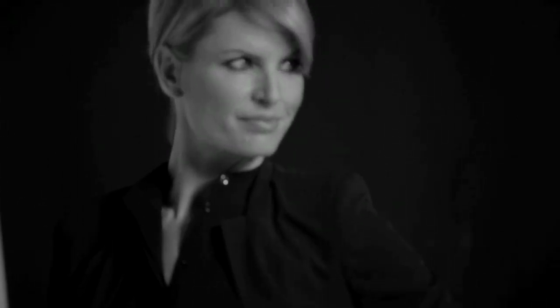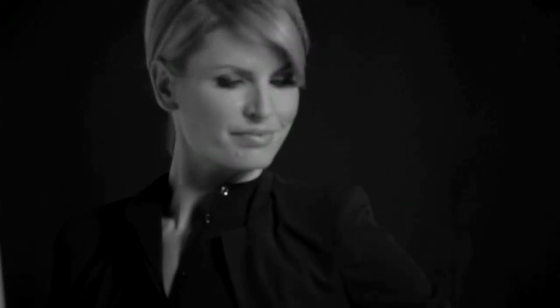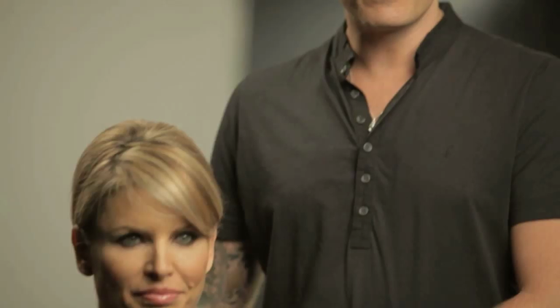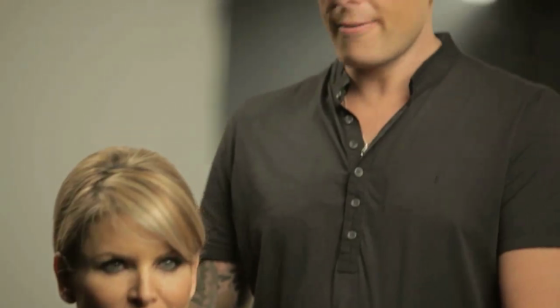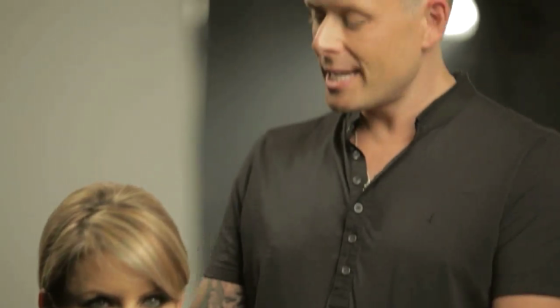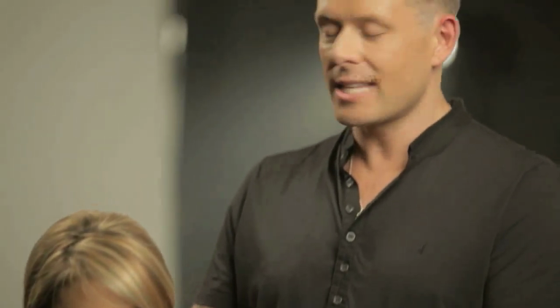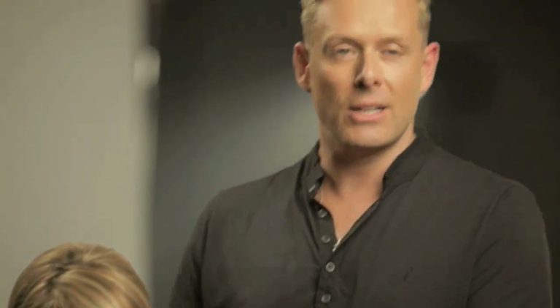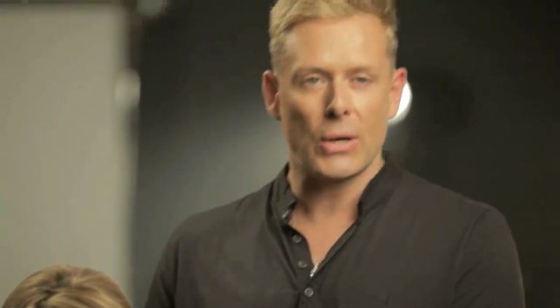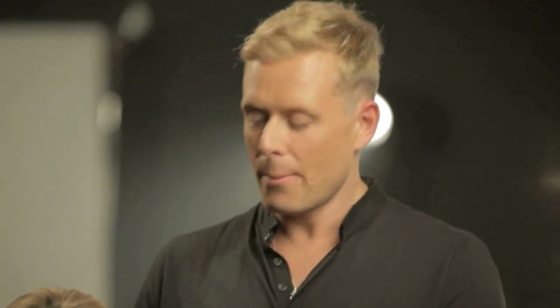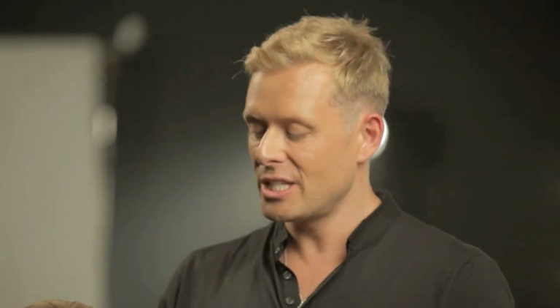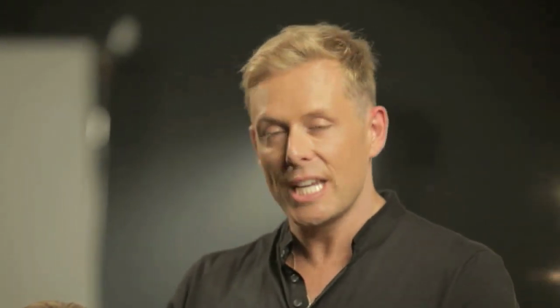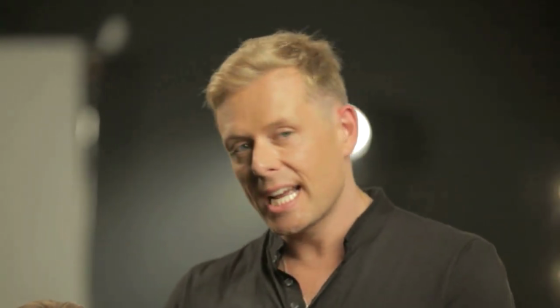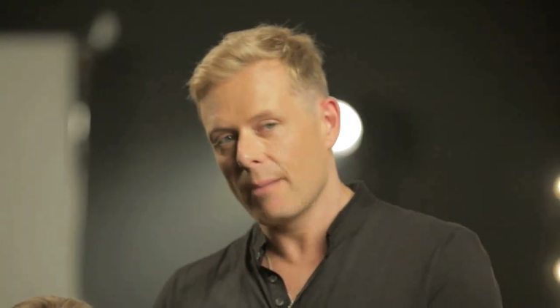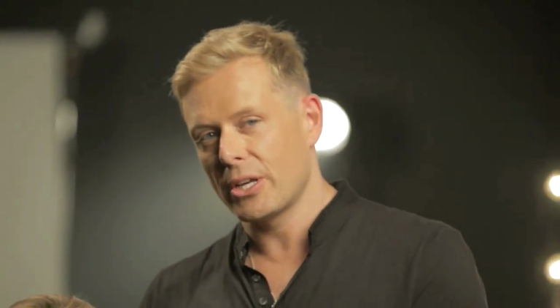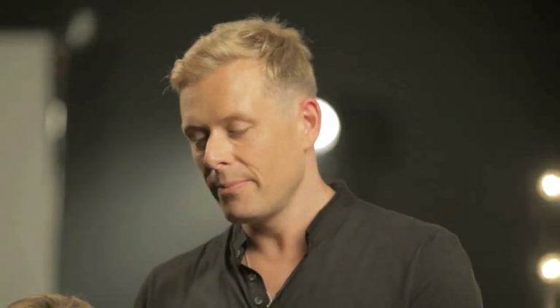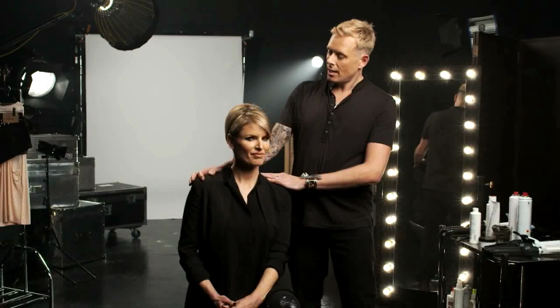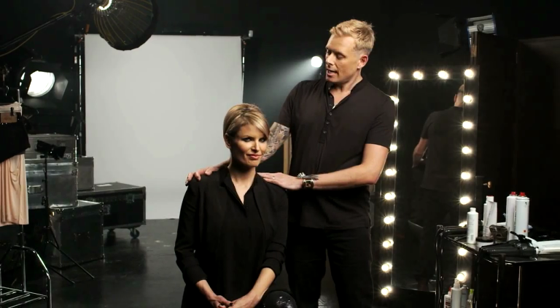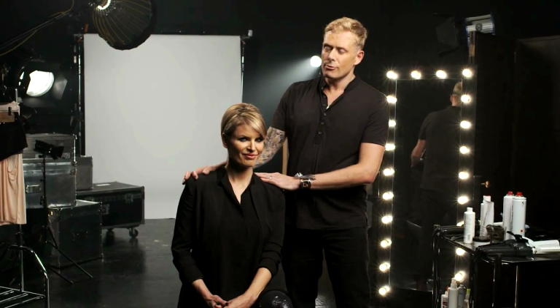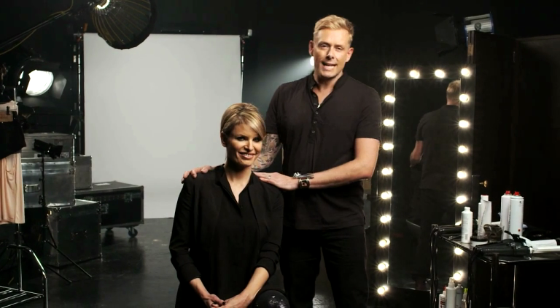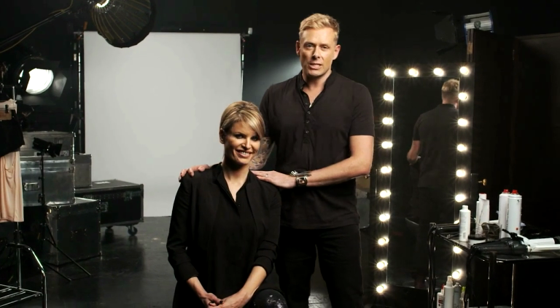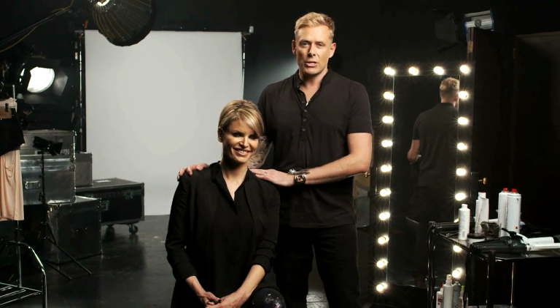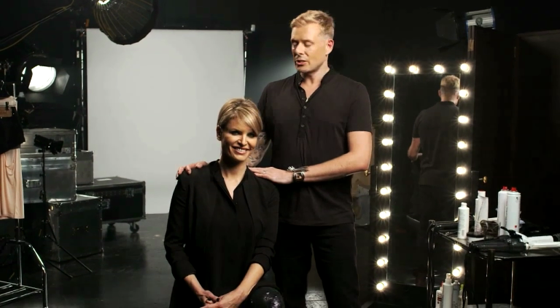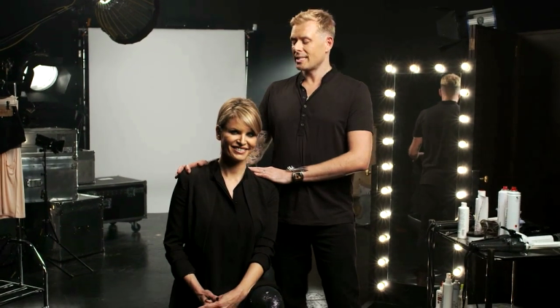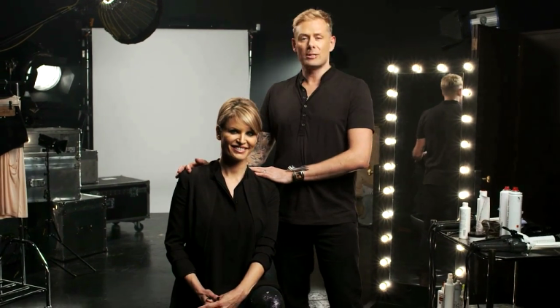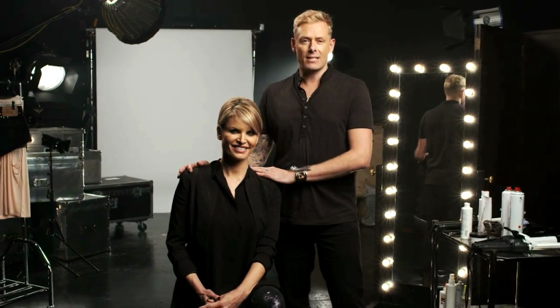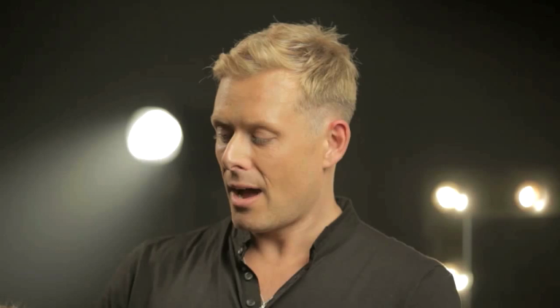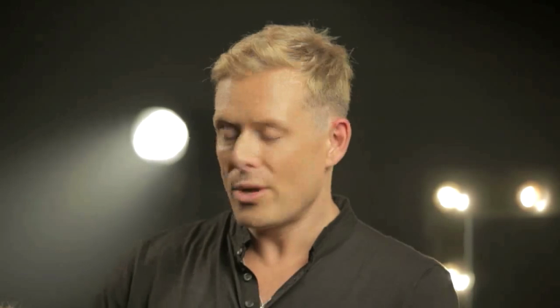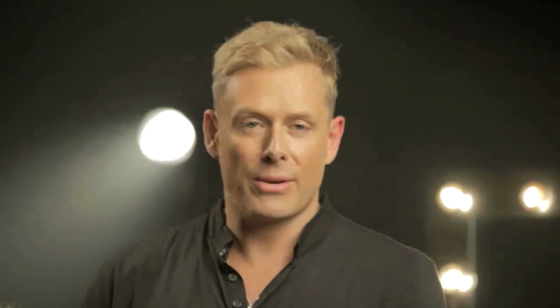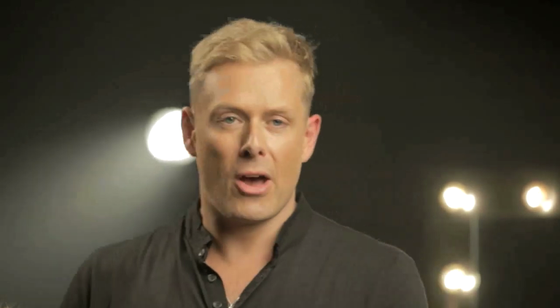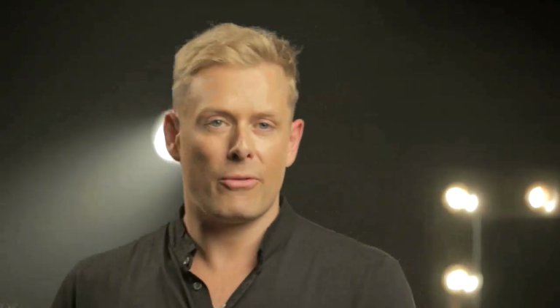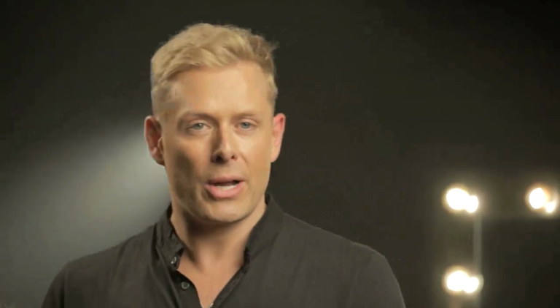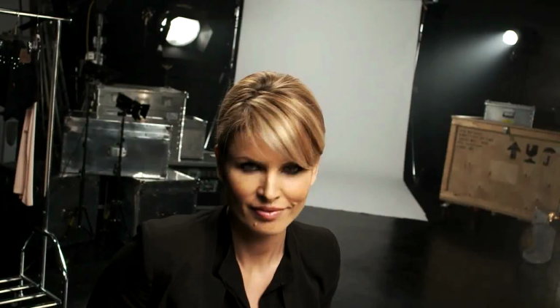This is my finished second look — my cheating updo. It's really easy to do. You could do this at your desk or at home before you go out.